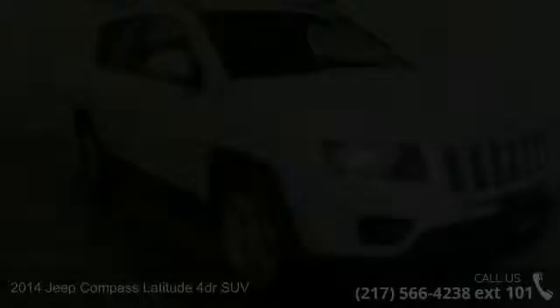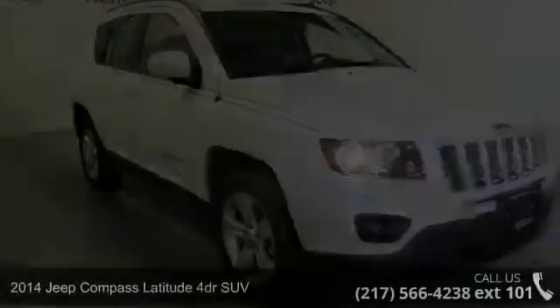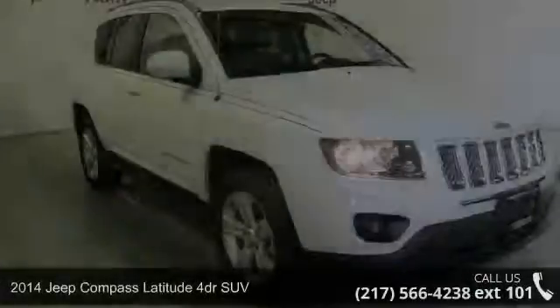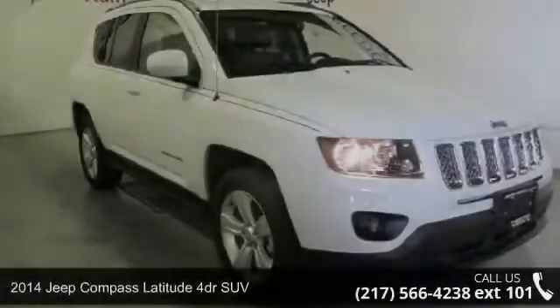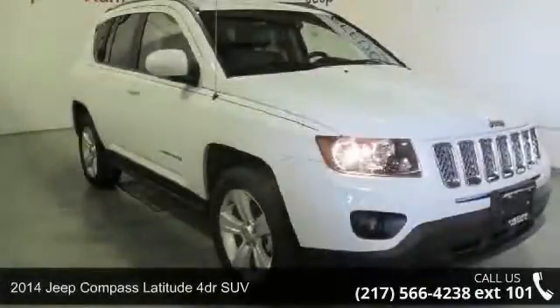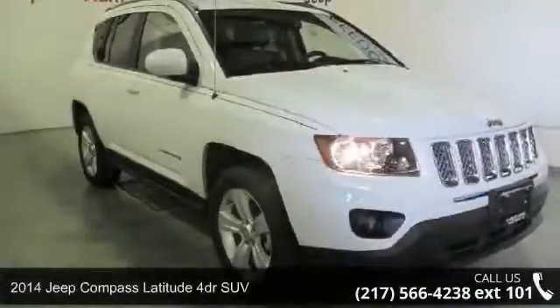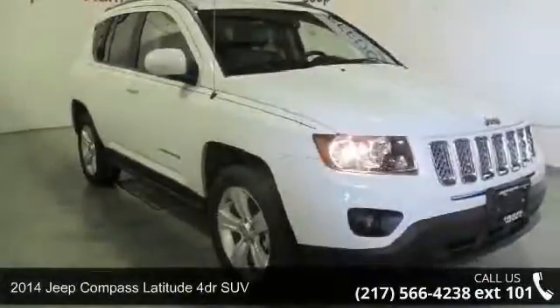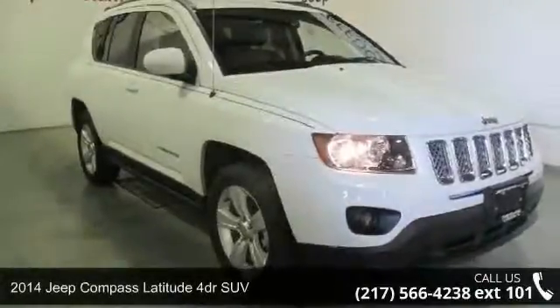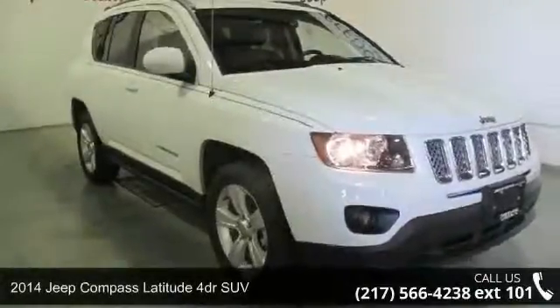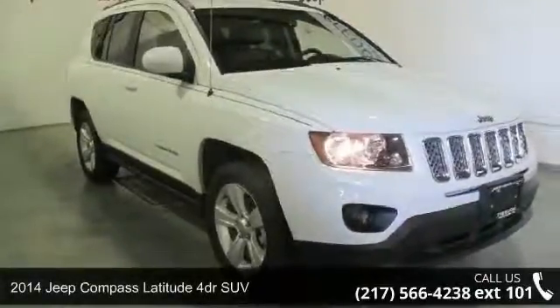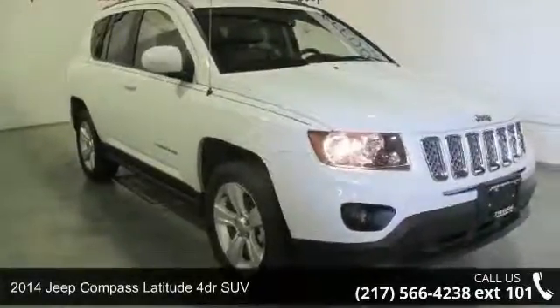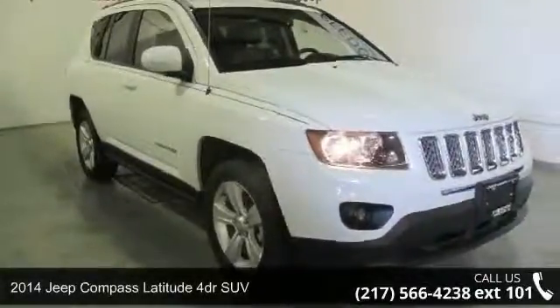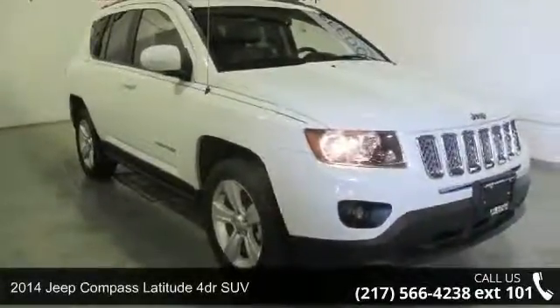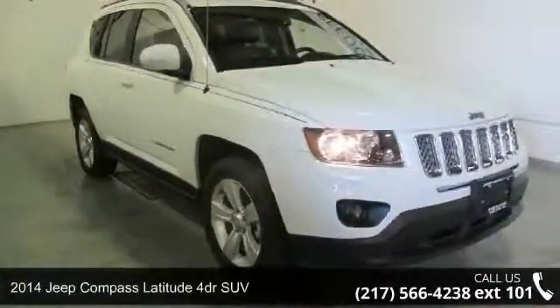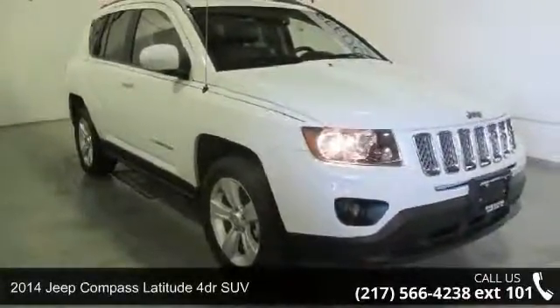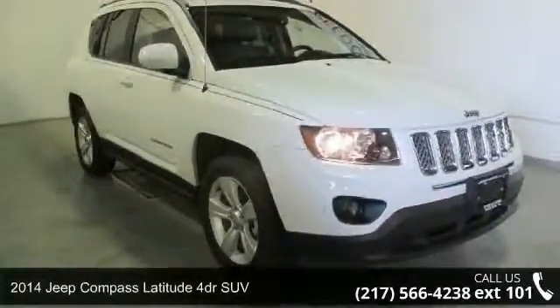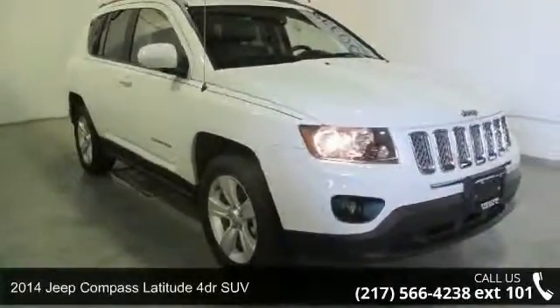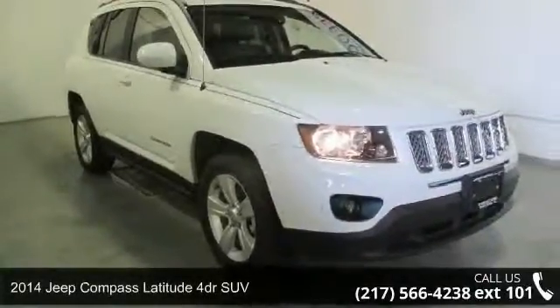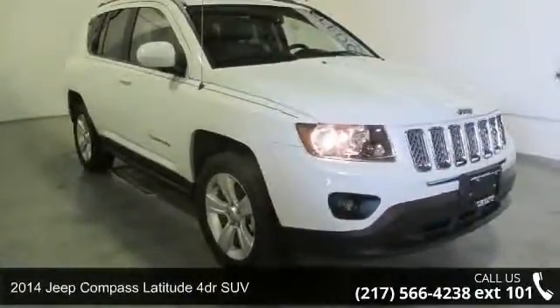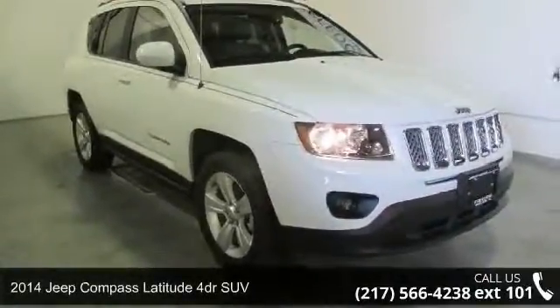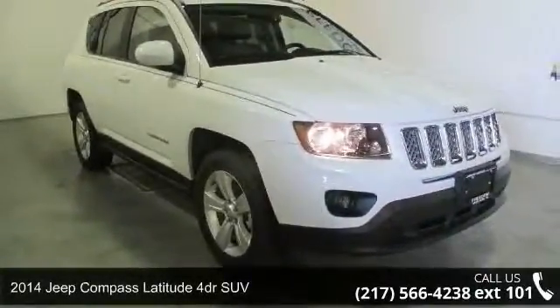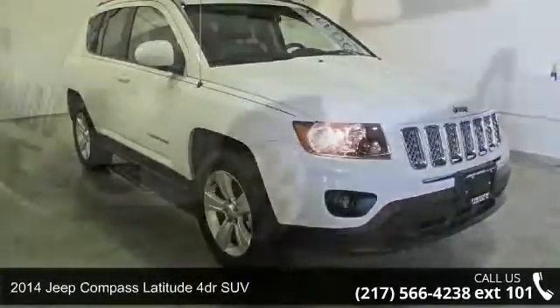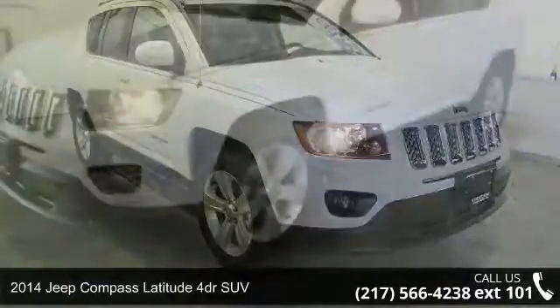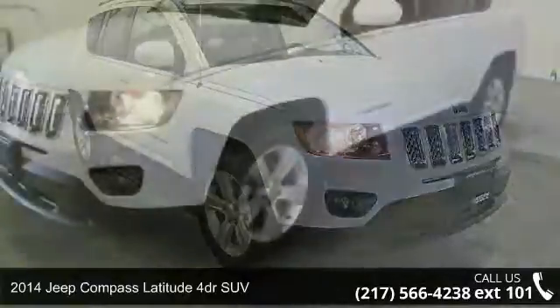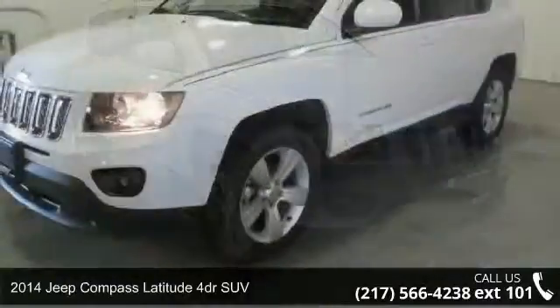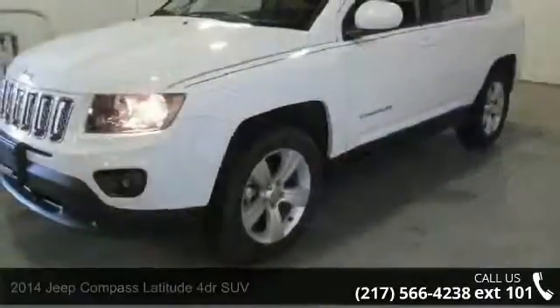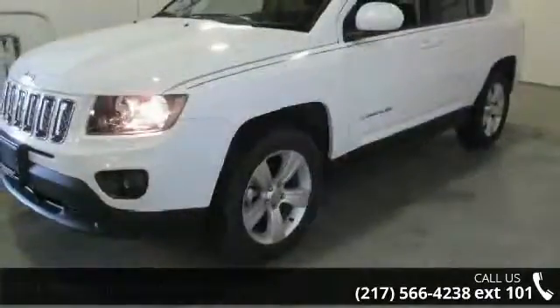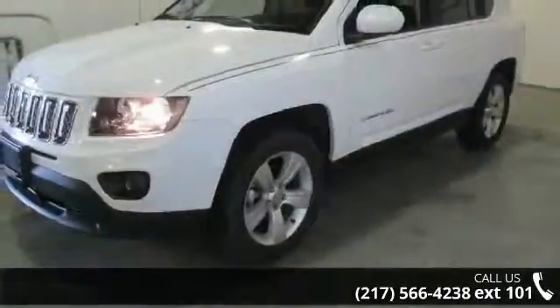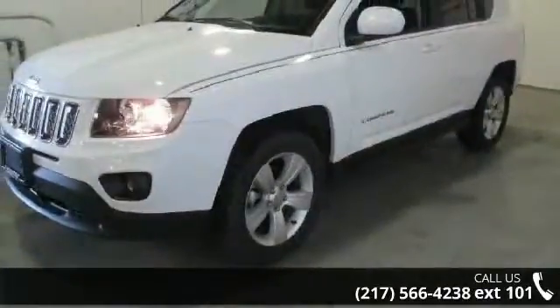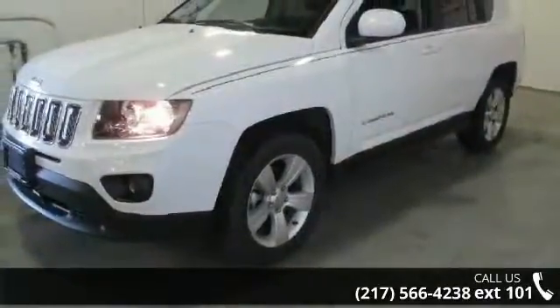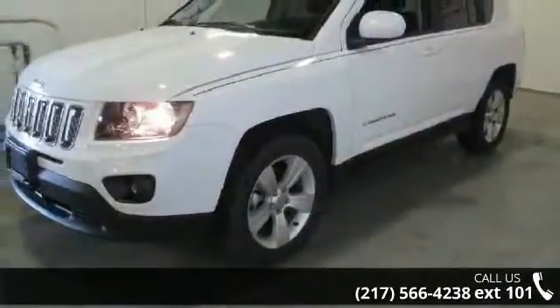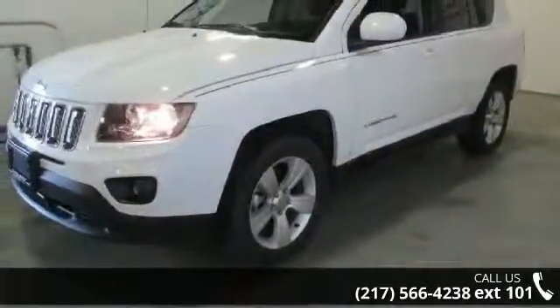Imagine yourself in this 2014 Jeep Compass. If you are looking for a first-rate auto, this one could be yours today.